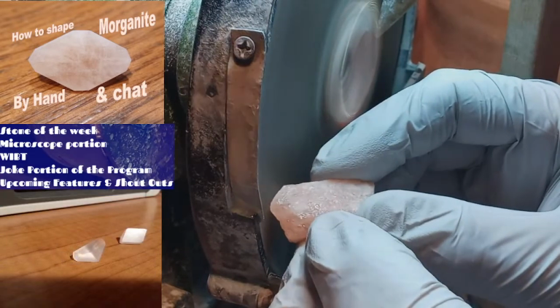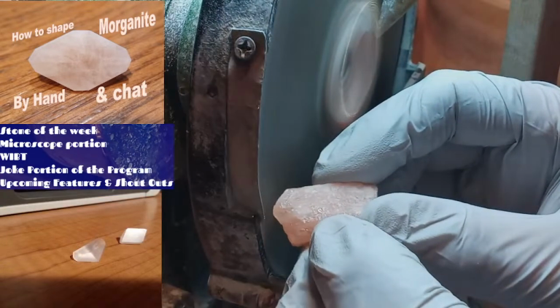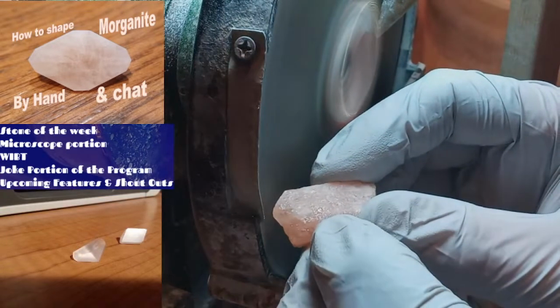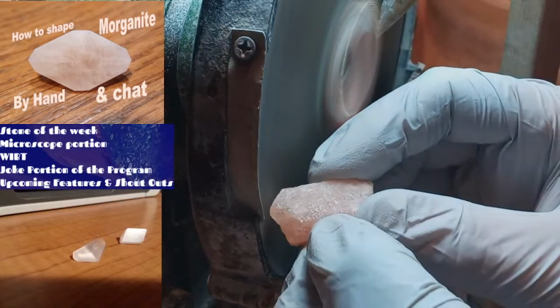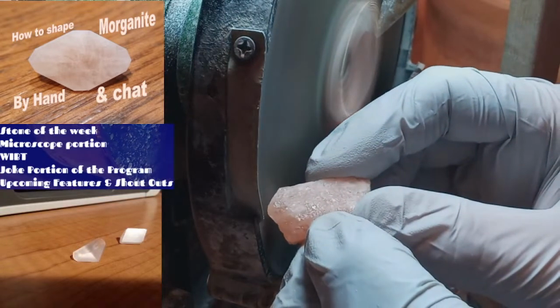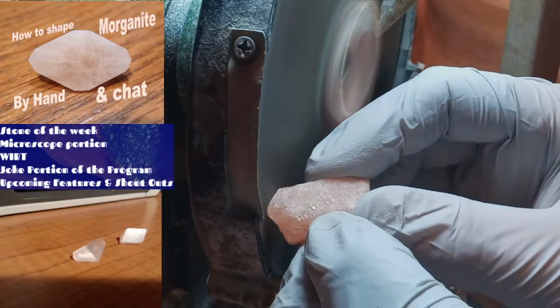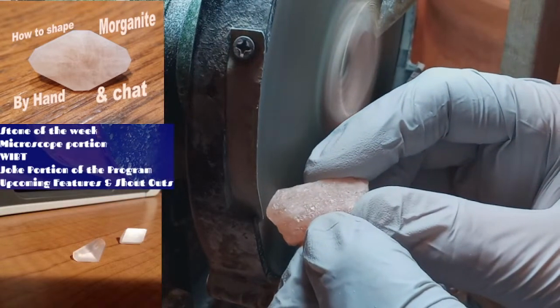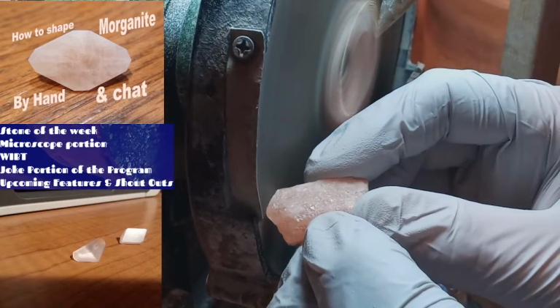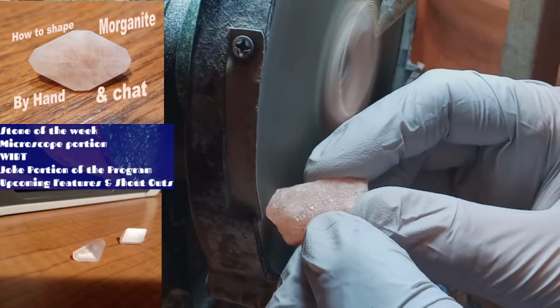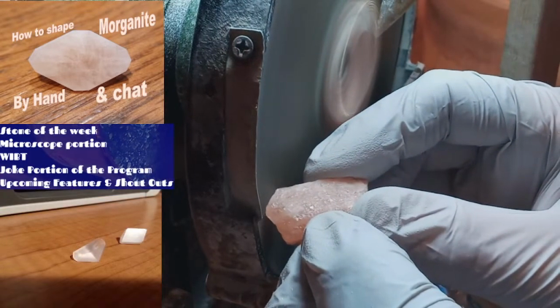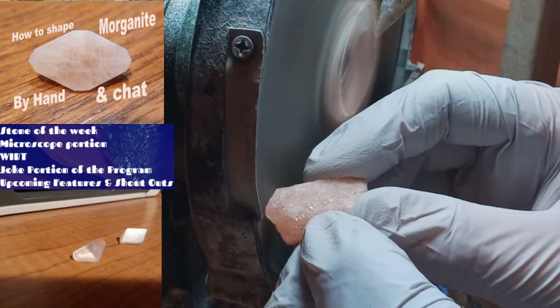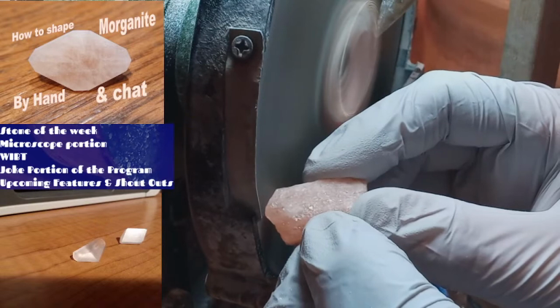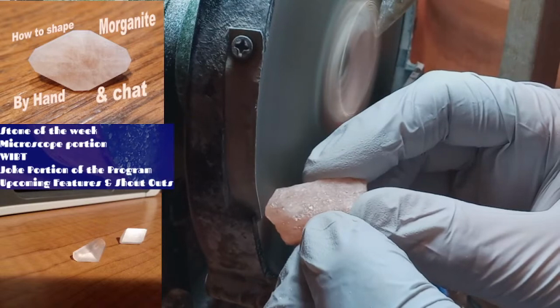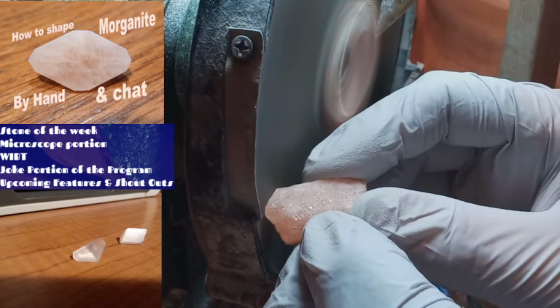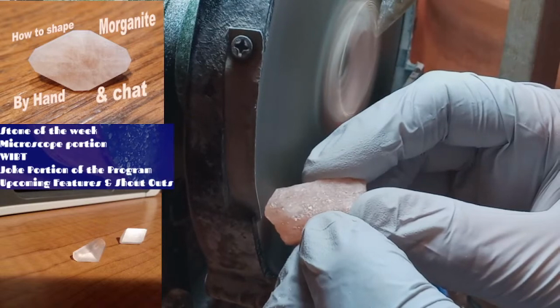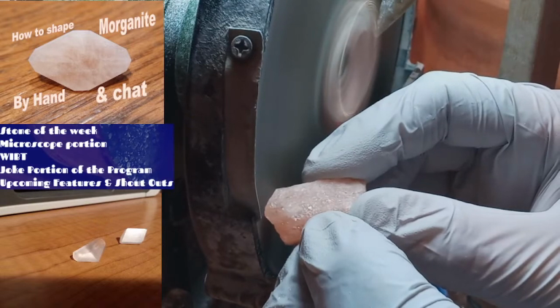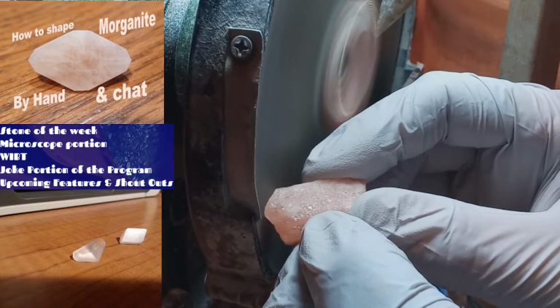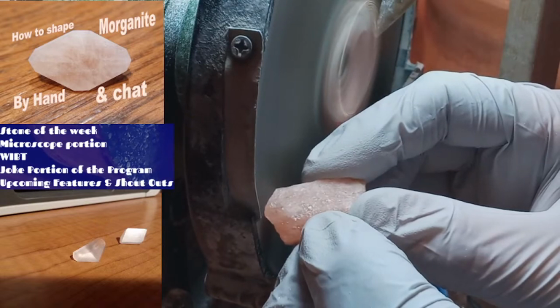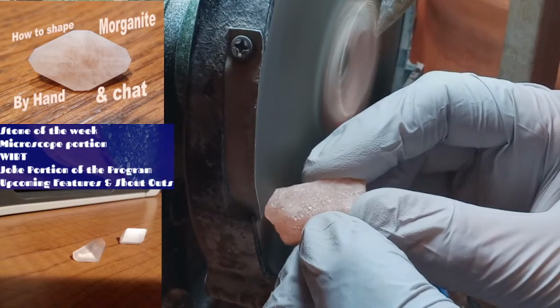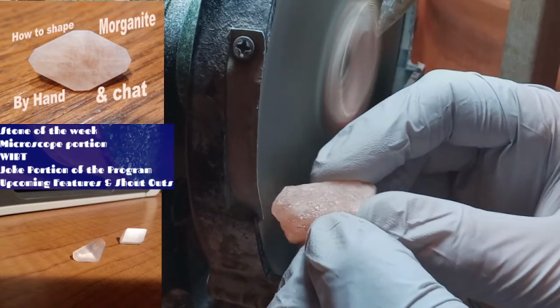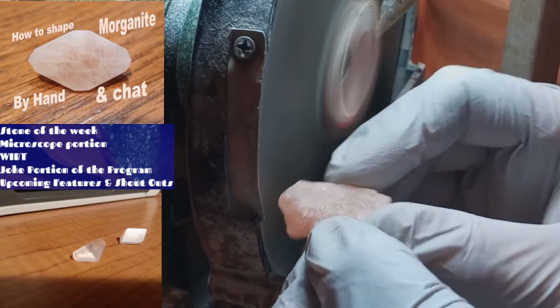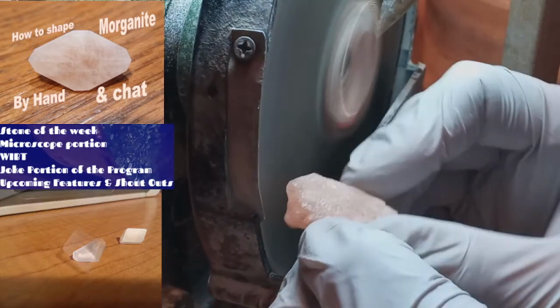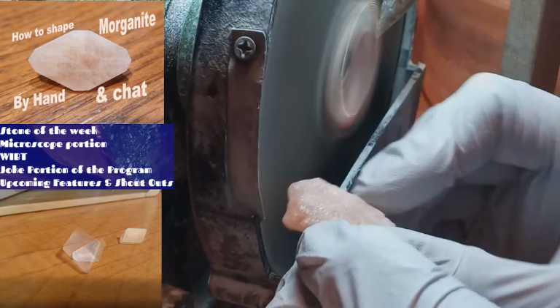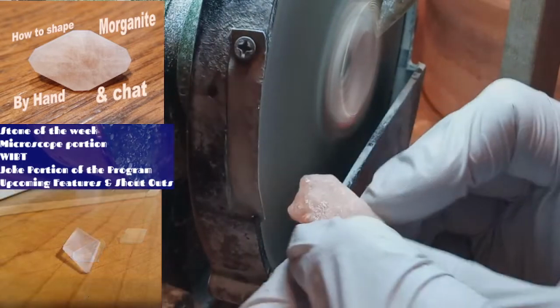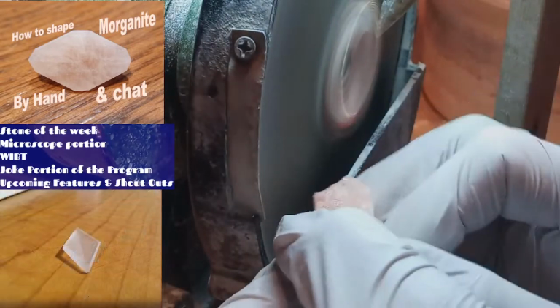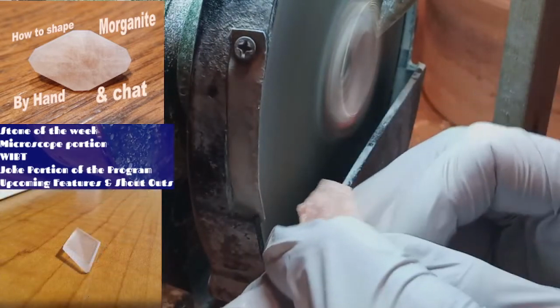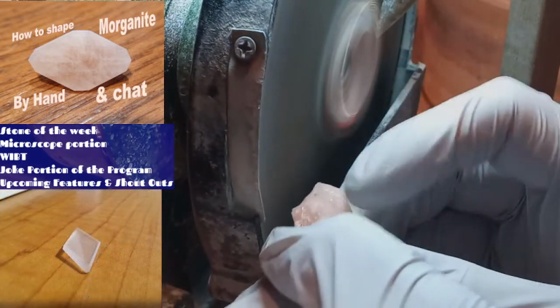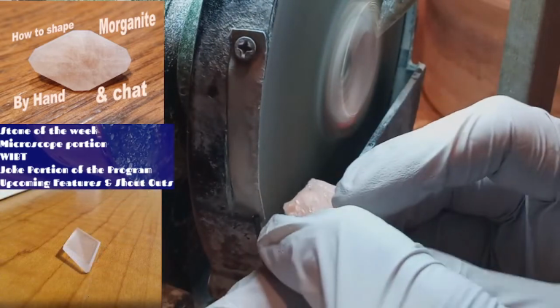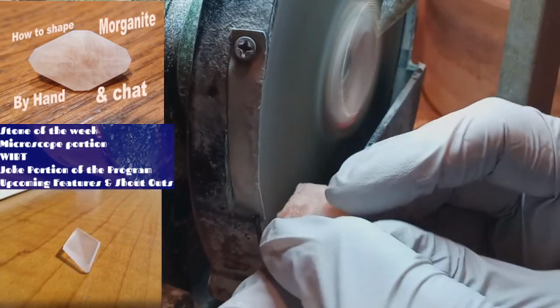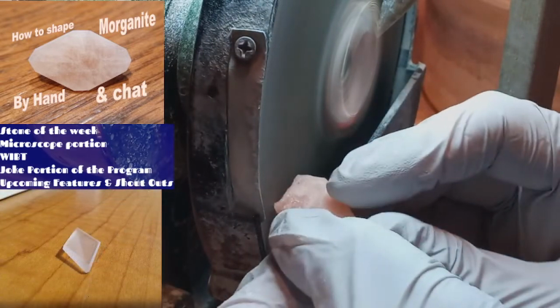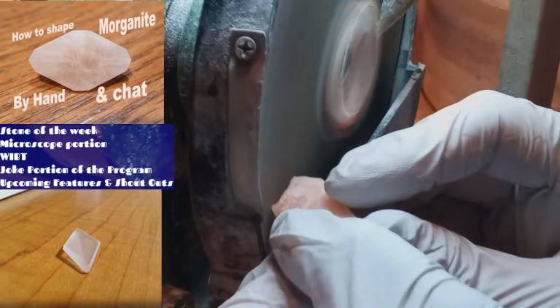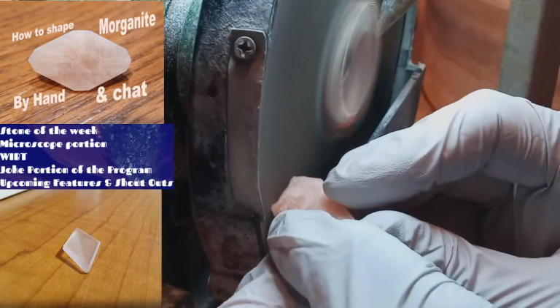Yes, Collette — morganite is a peachy pink, as opposed to kunzite, which is more of a reddish pink.